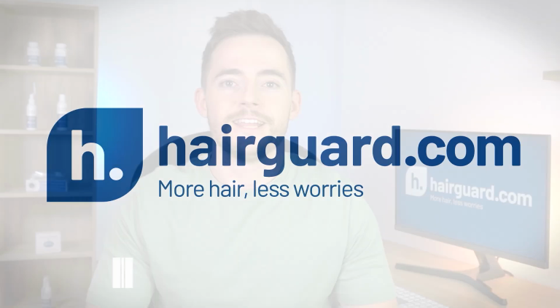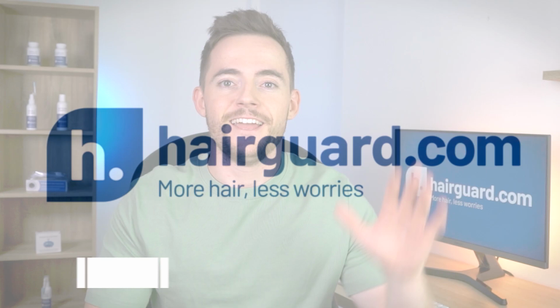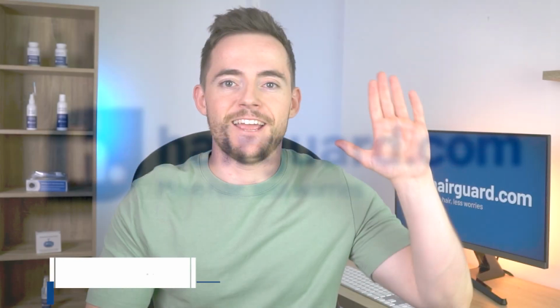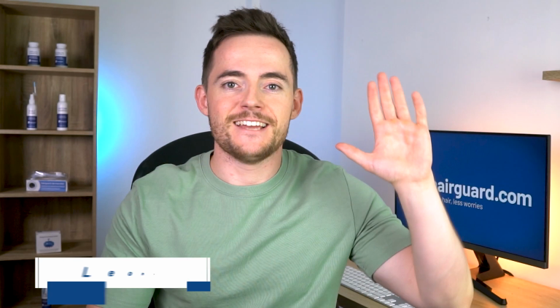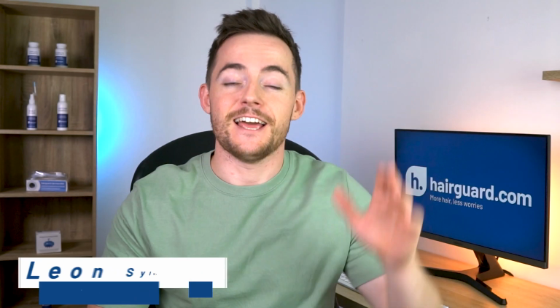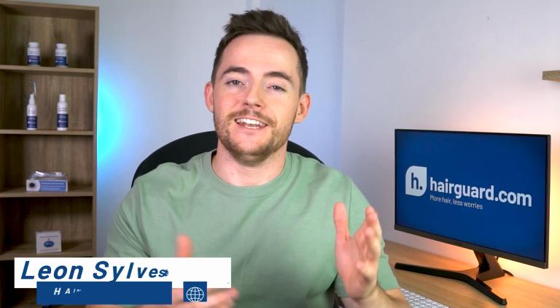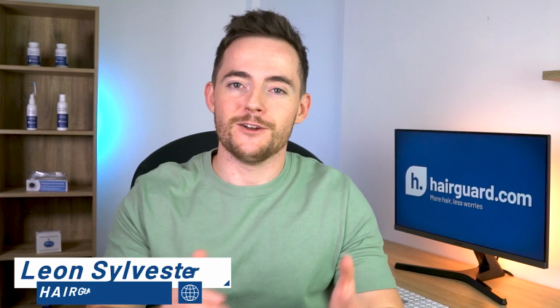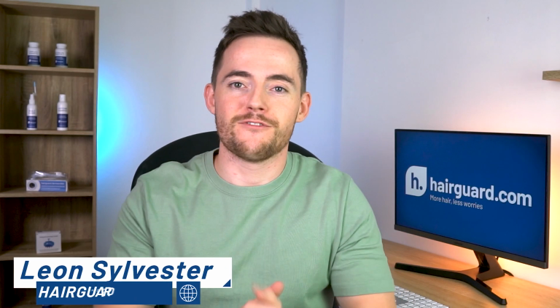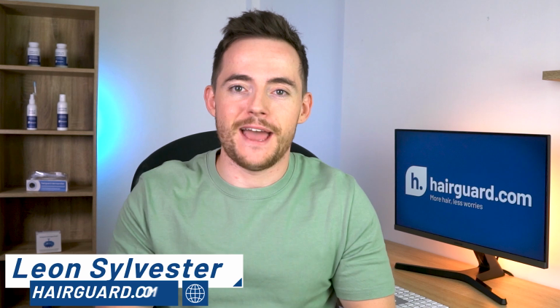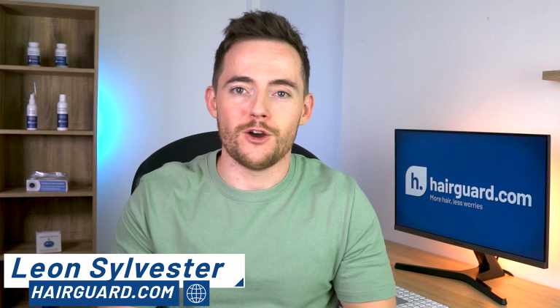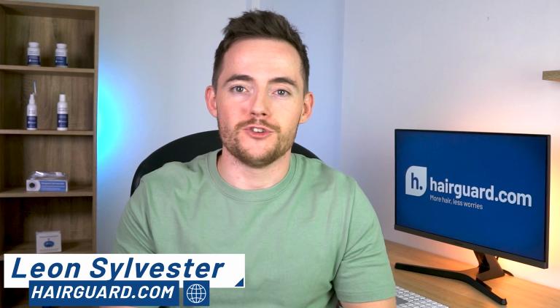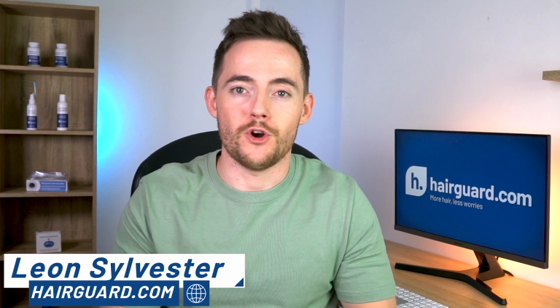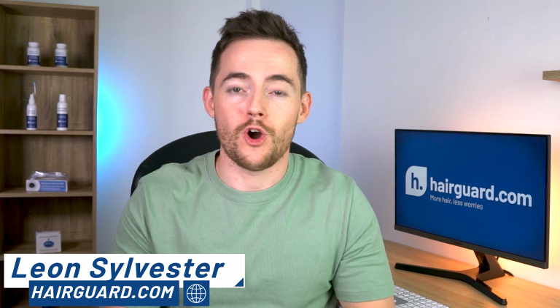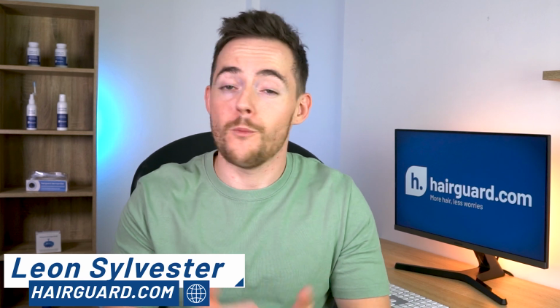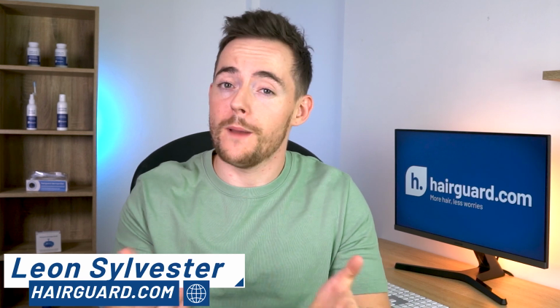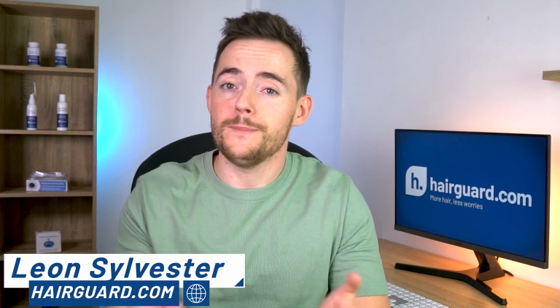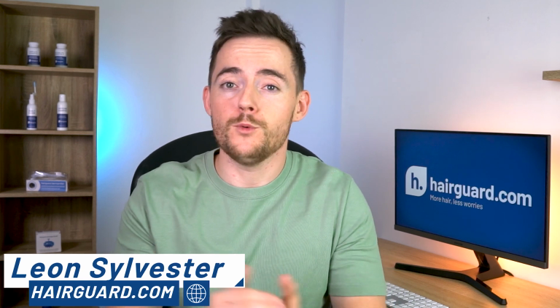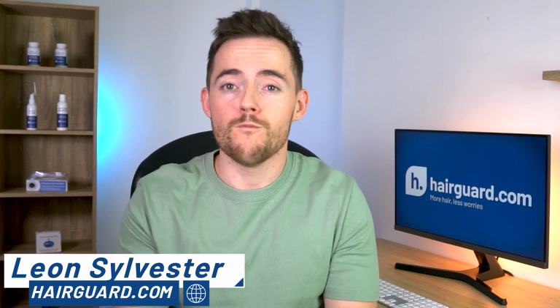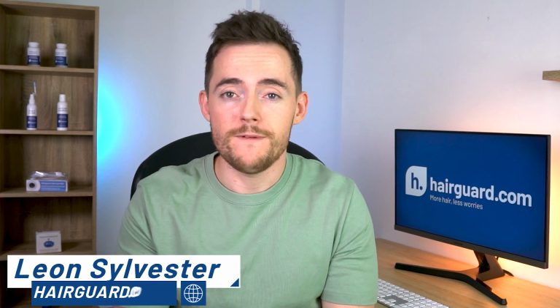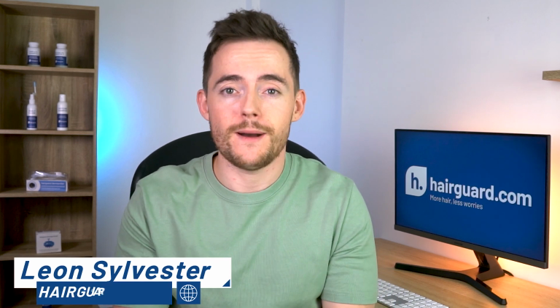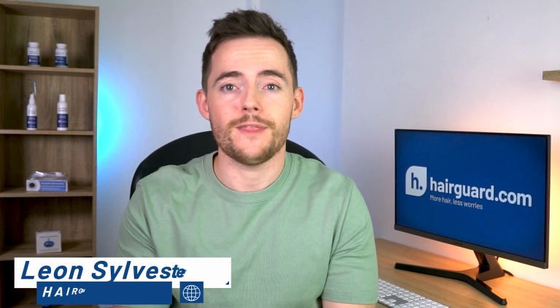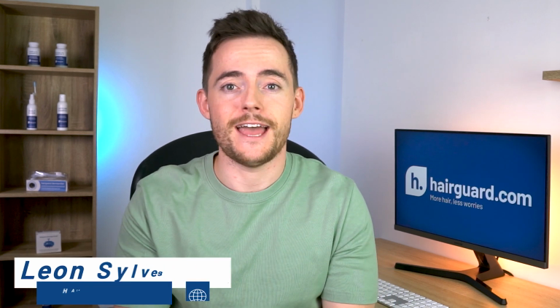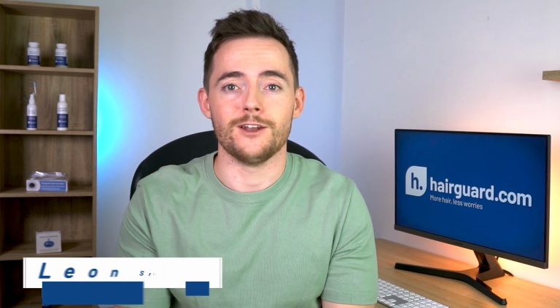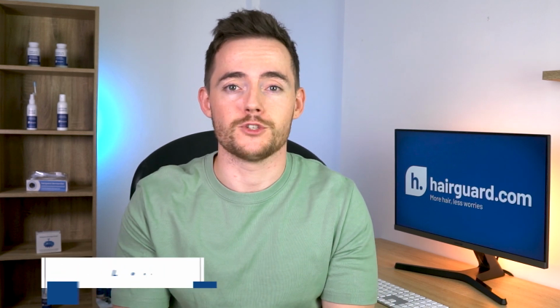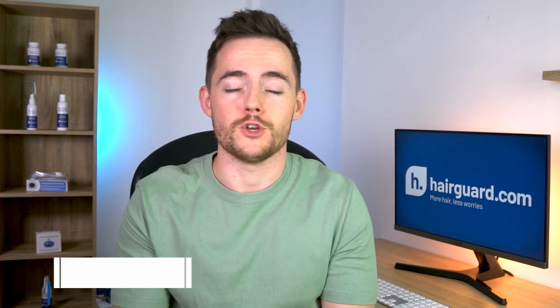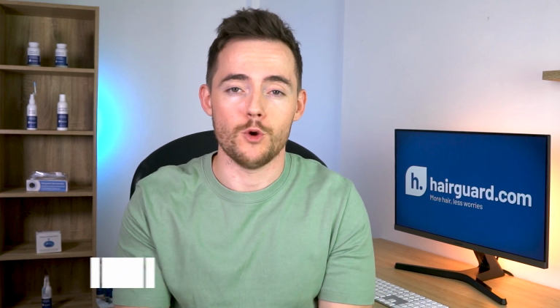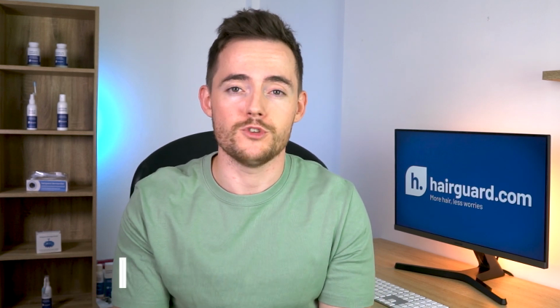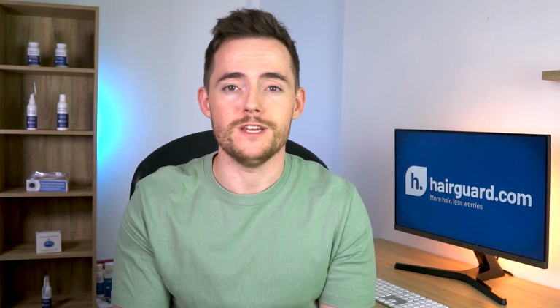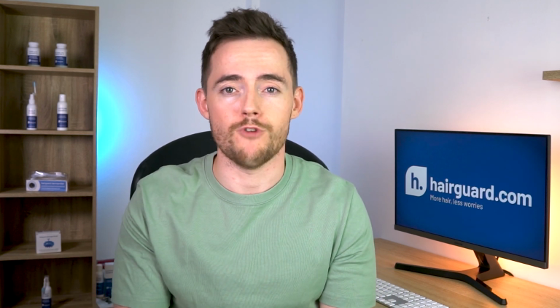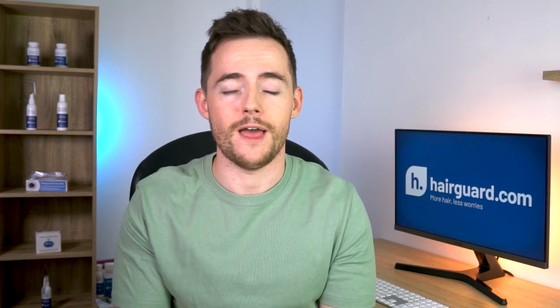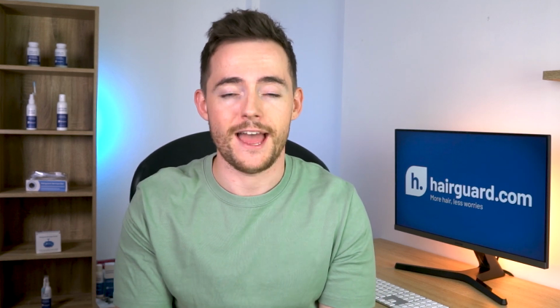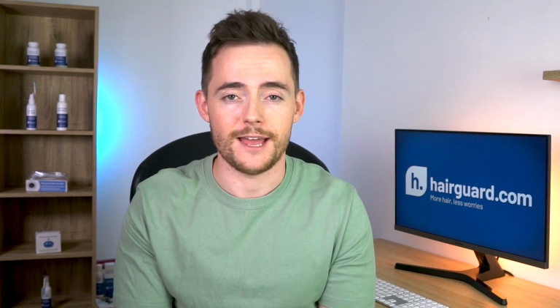Hey guys, Leon here from HairGod.com, where people who are worried about their hair loss go to regrow their hair.